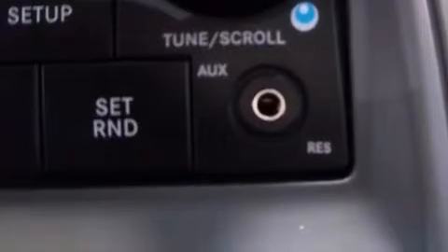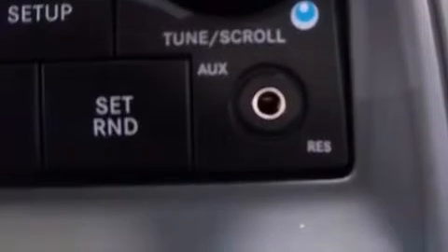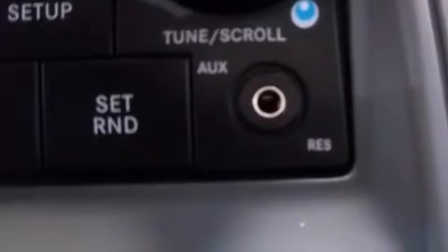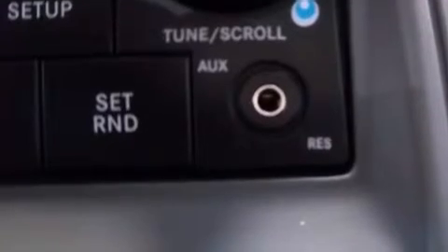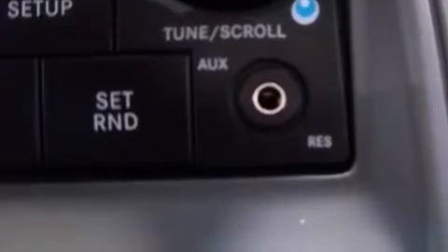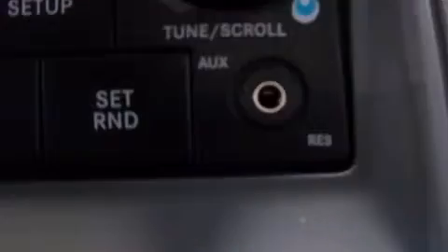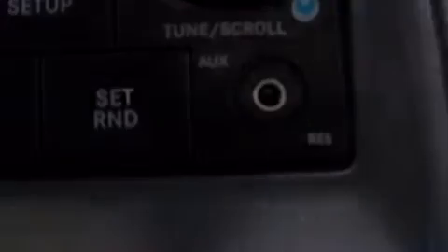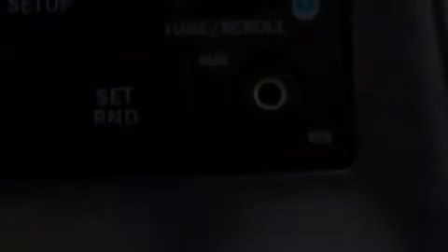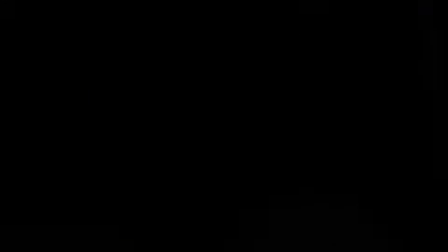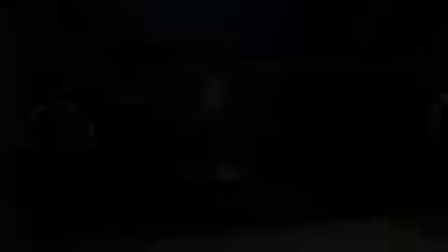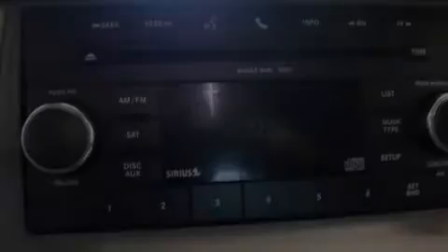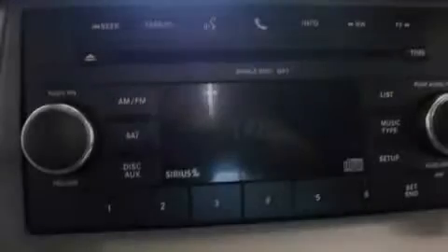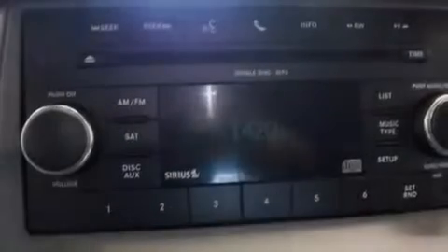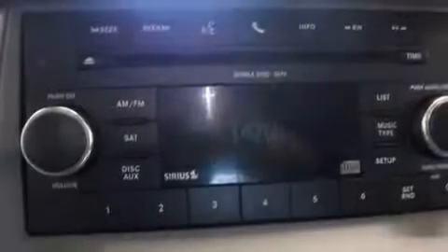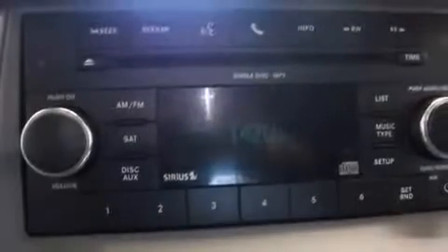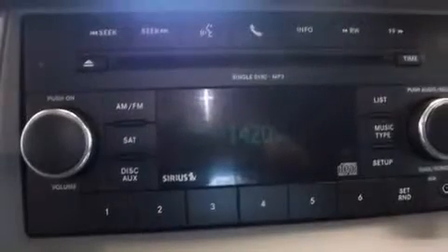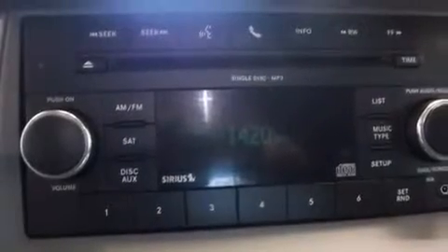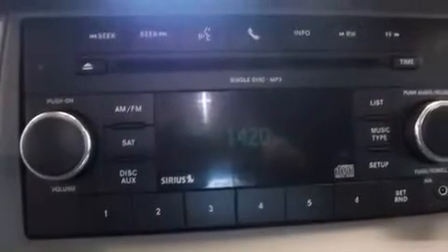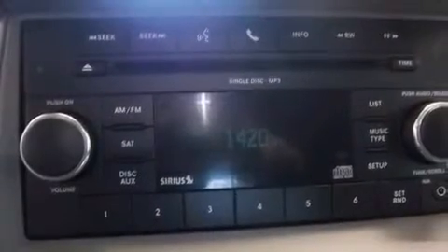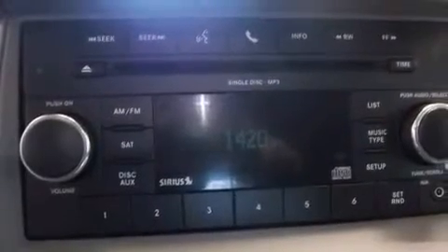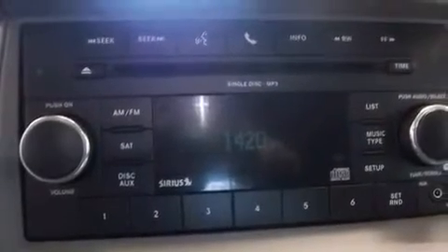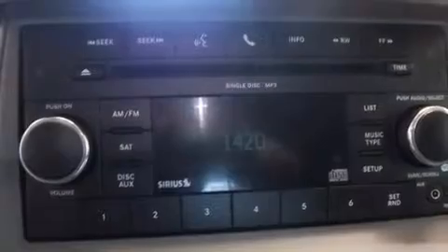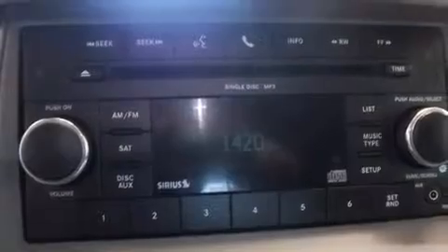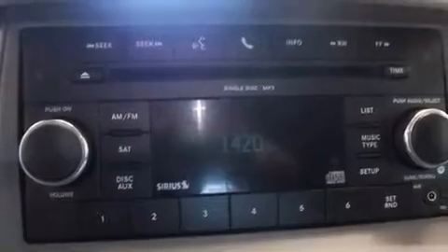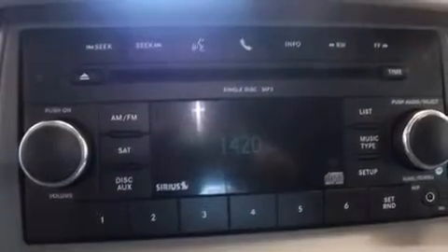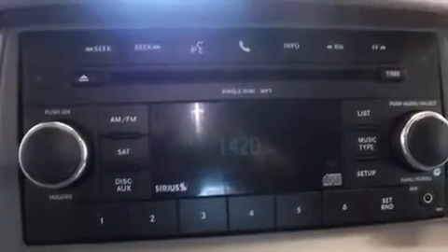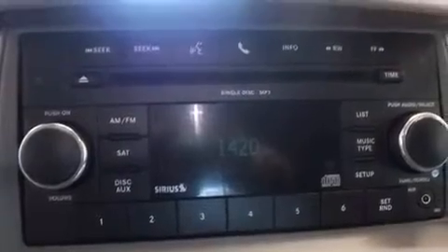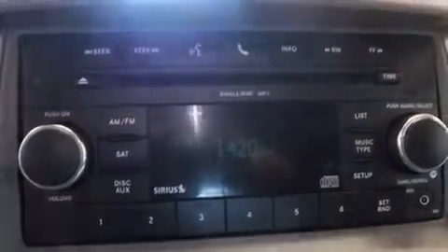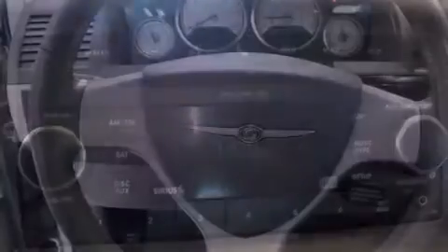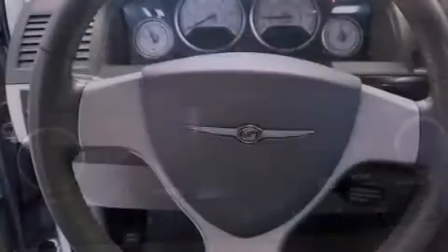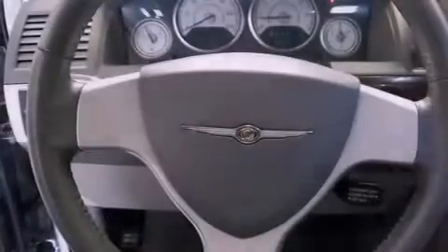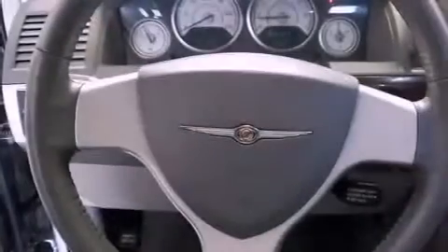The following features are also included: air conditioning with automatic climate control, cruise control, heated side view mirrors, and a six-speaker audio system.